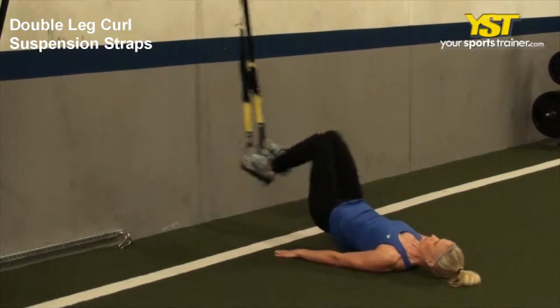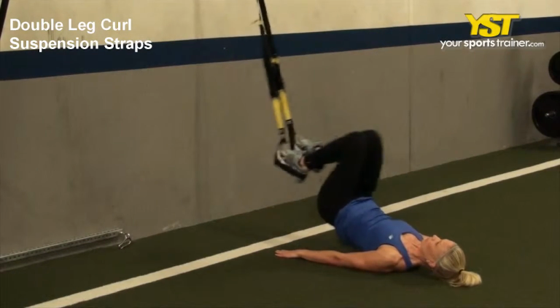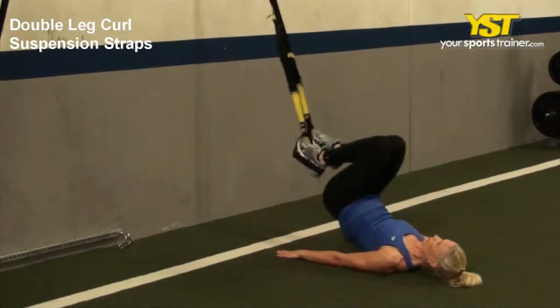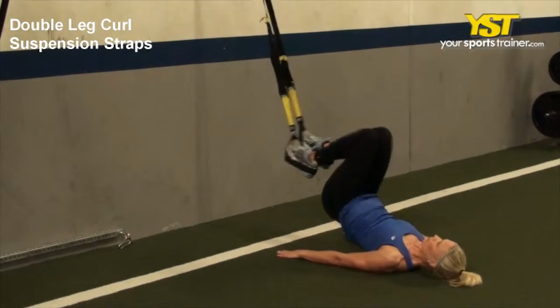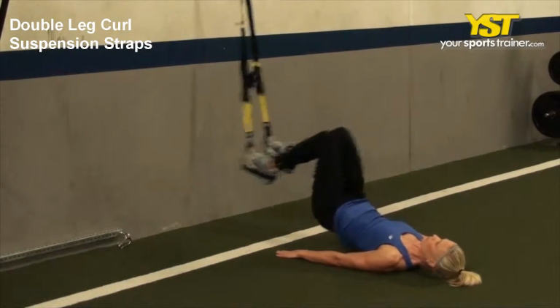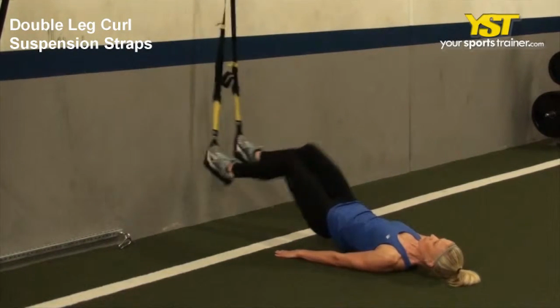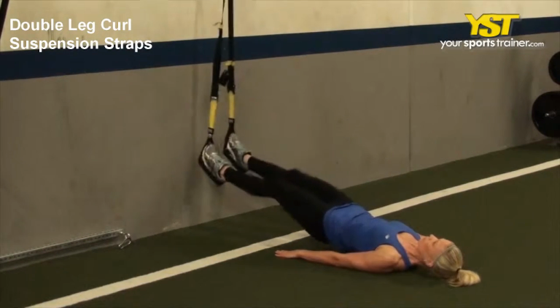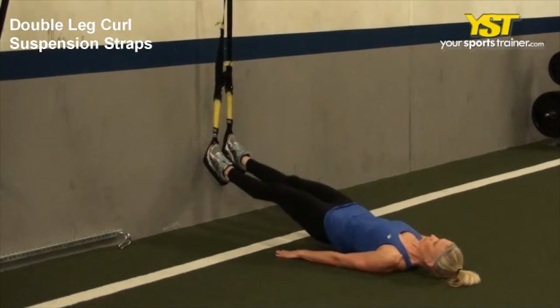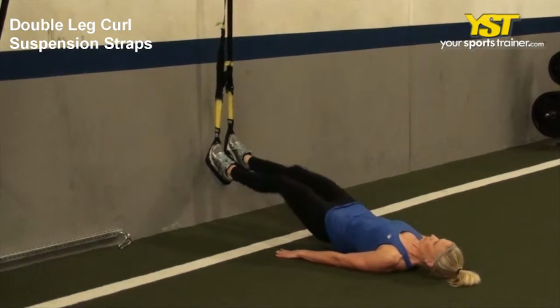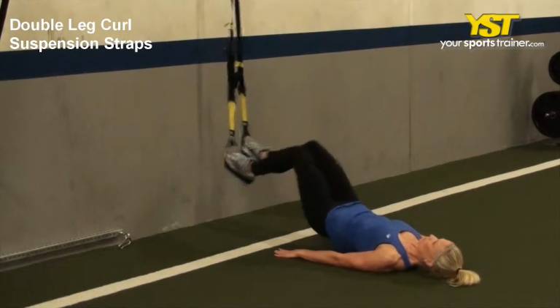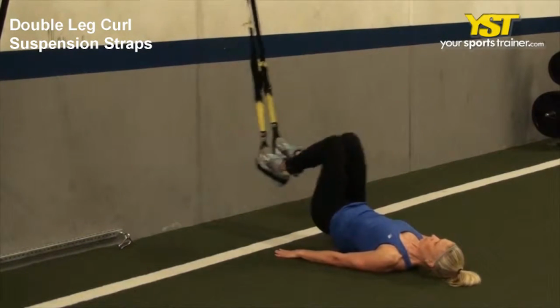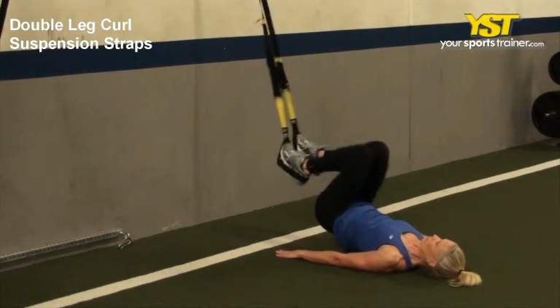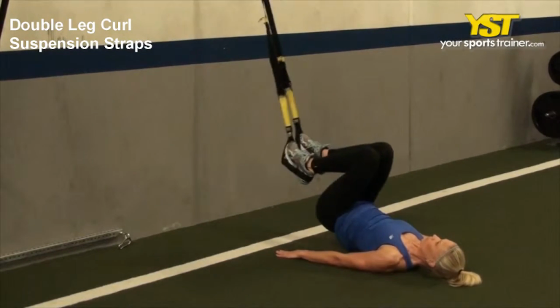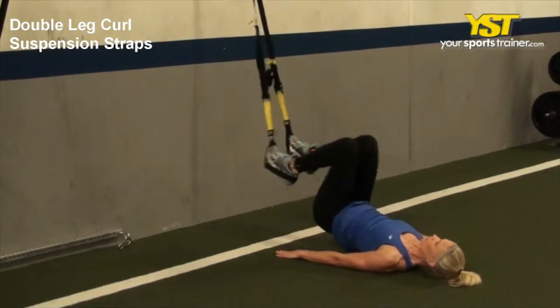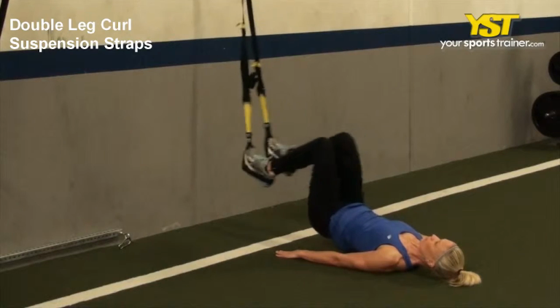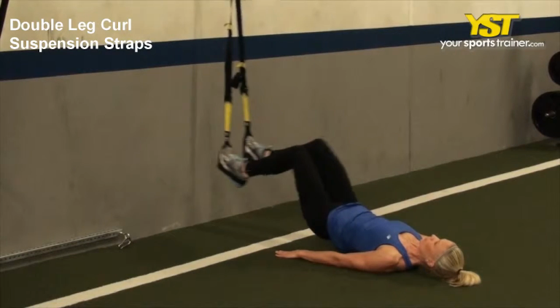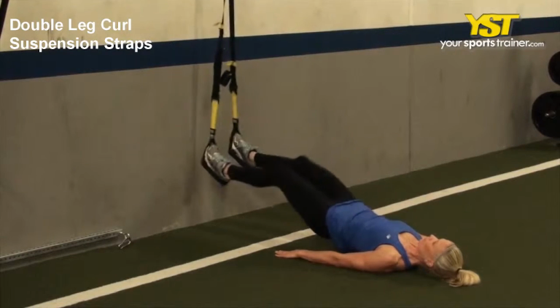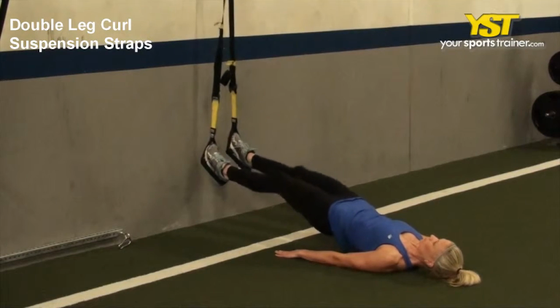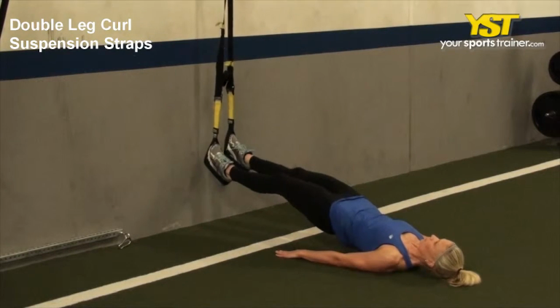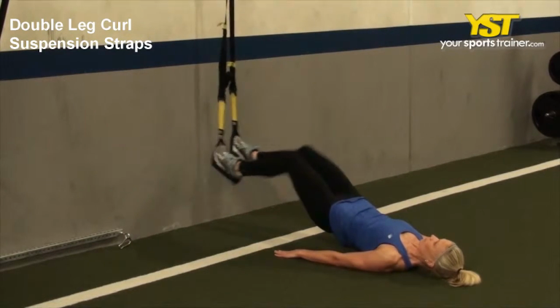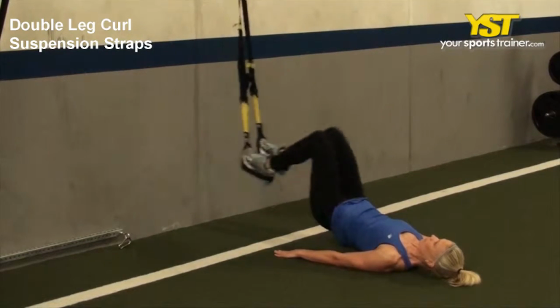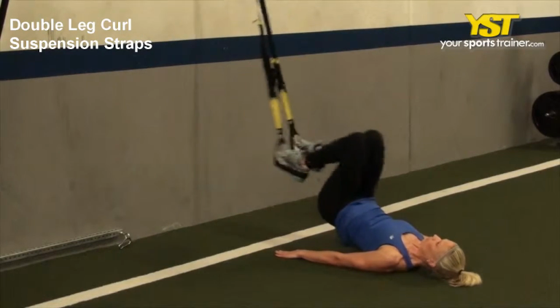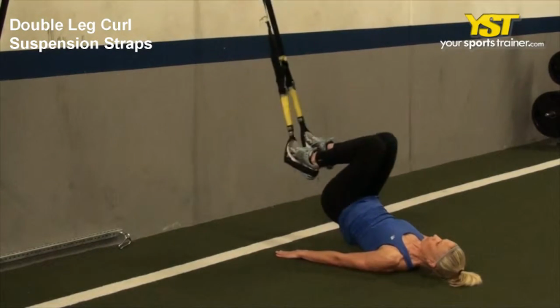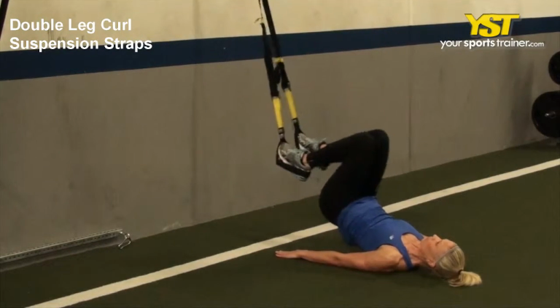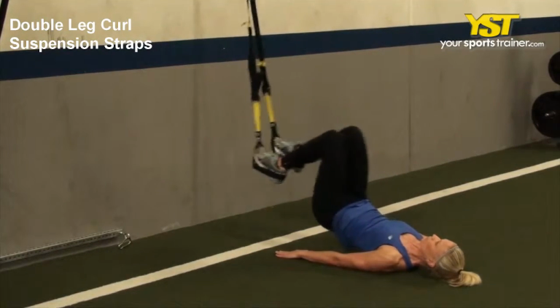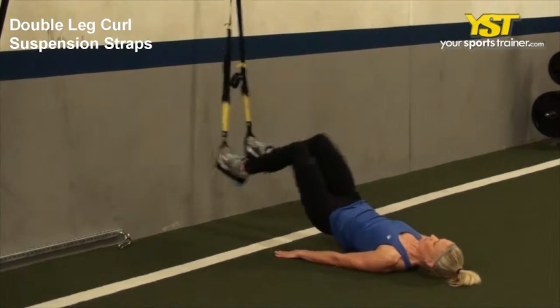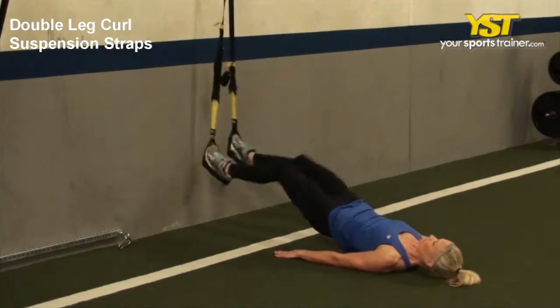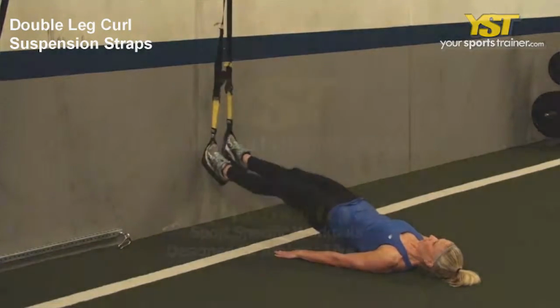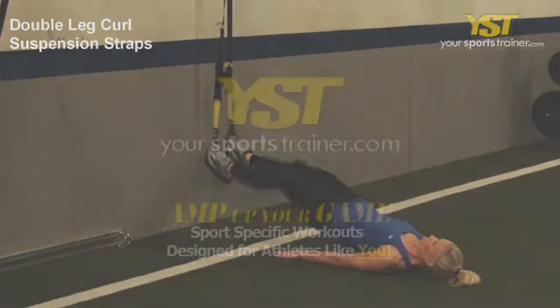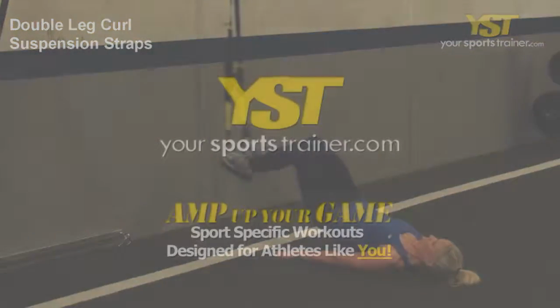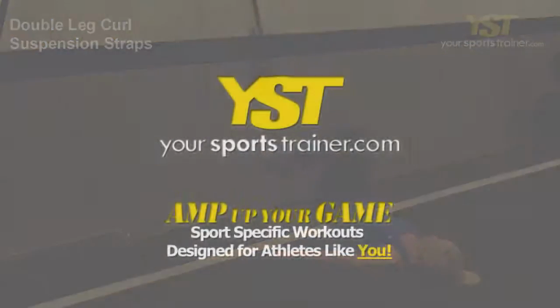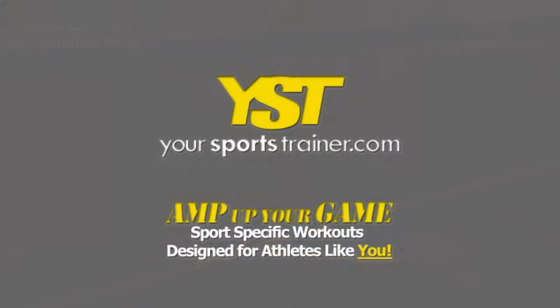Start with your legs extended out, and then bring your heels to your hips. Reverse the movement to go back to the starting position.